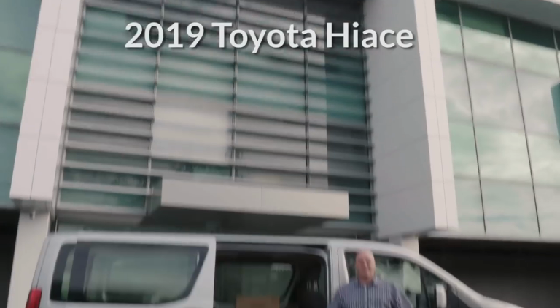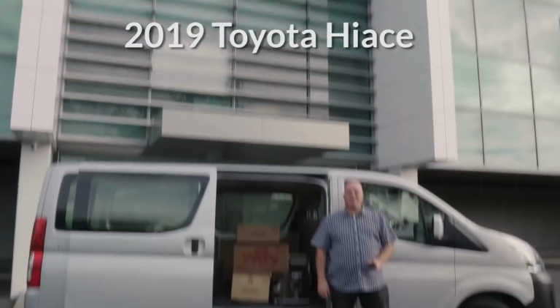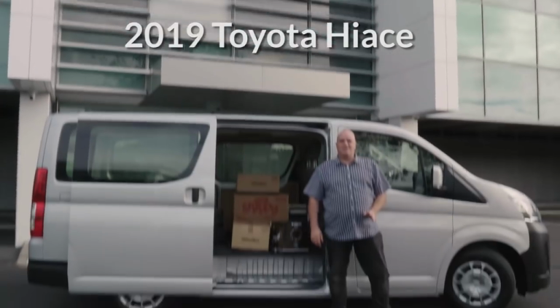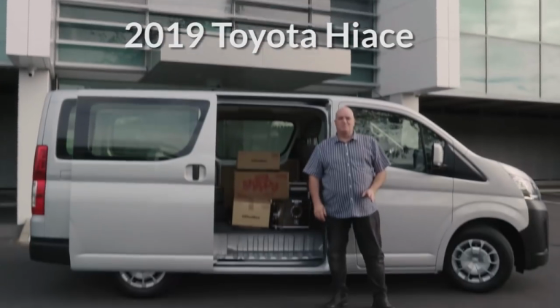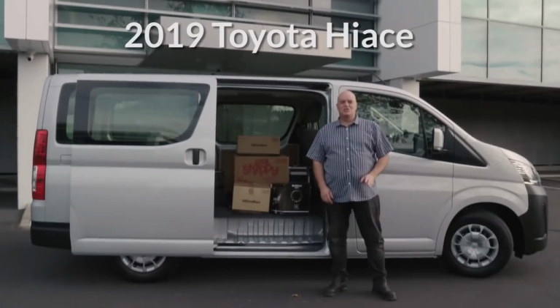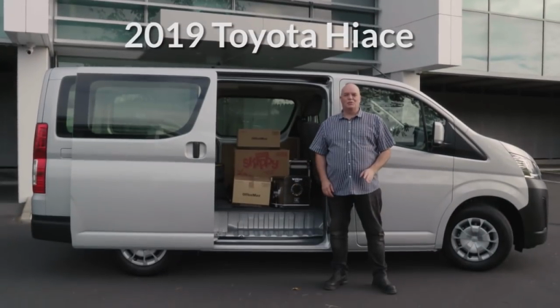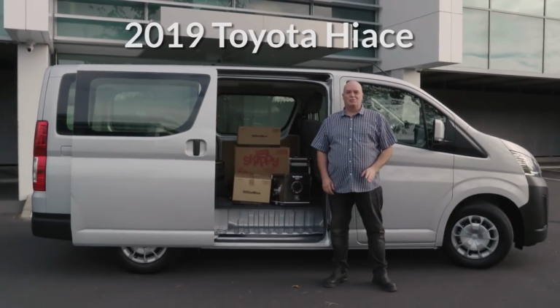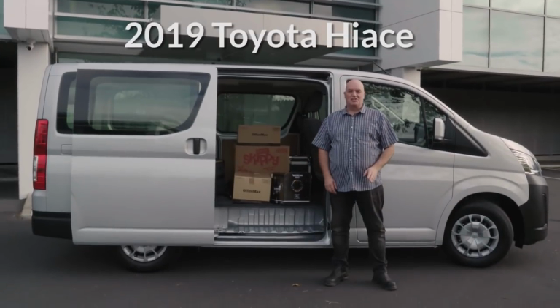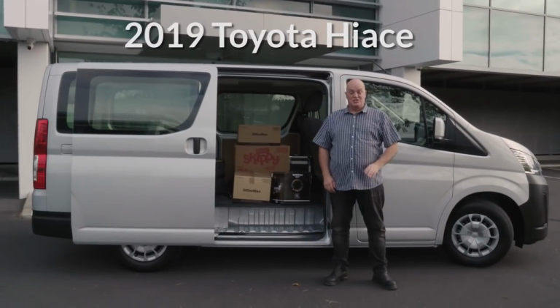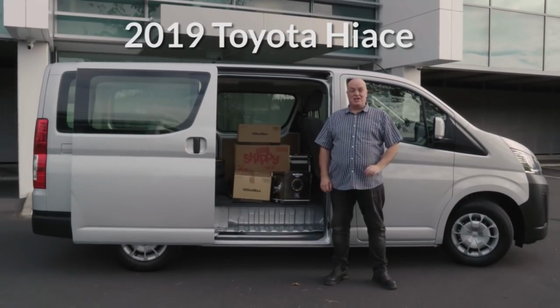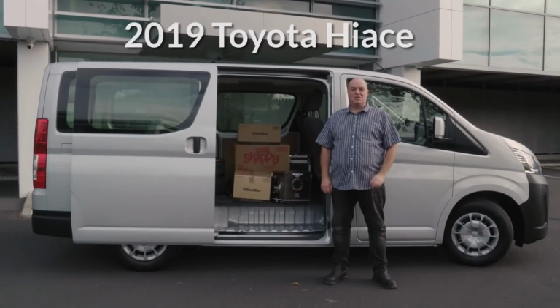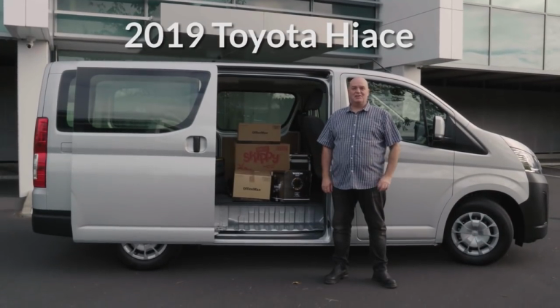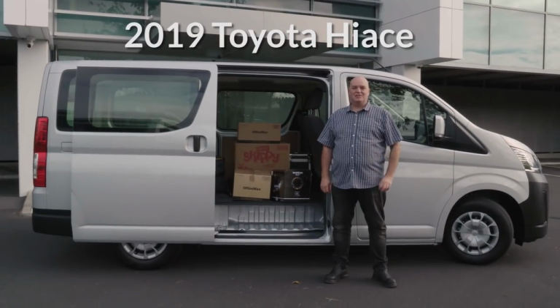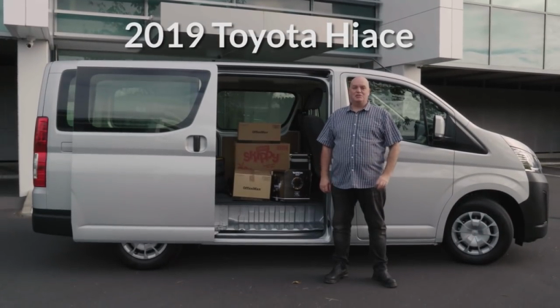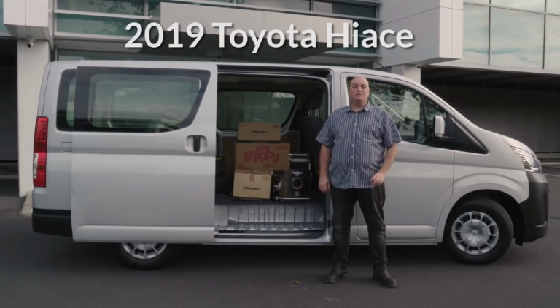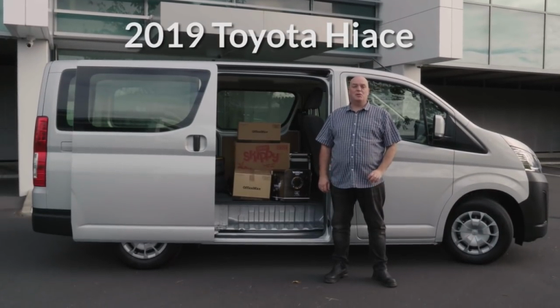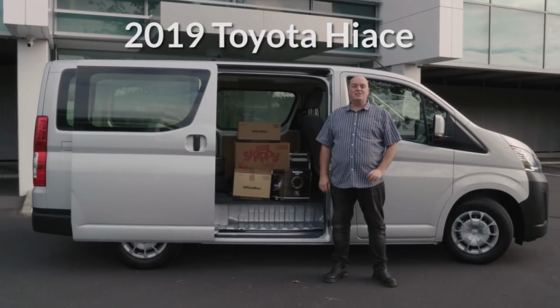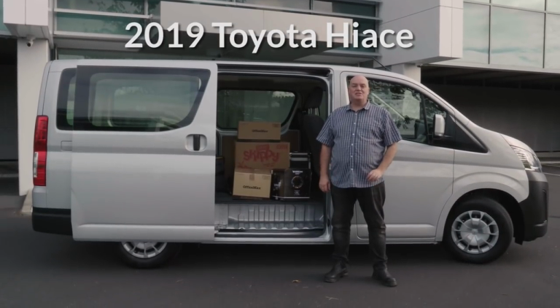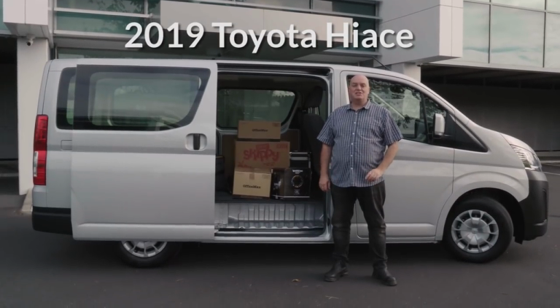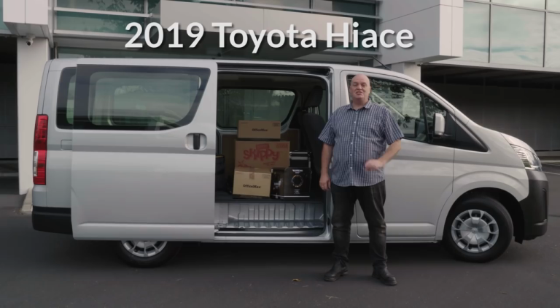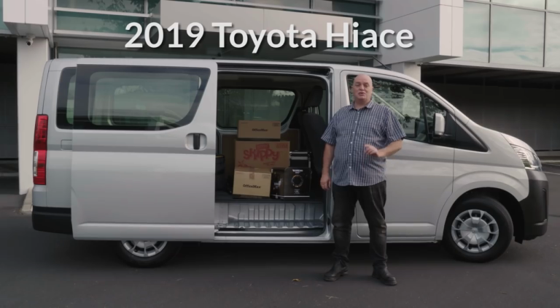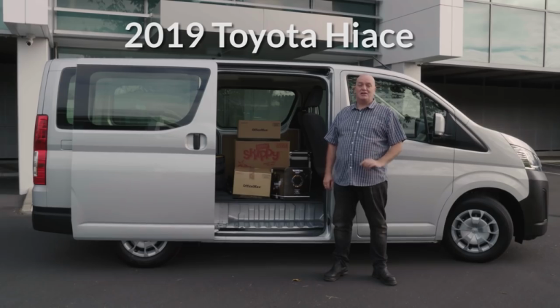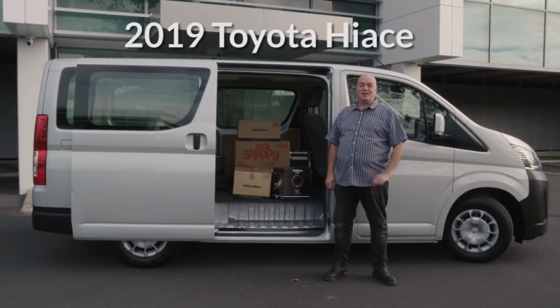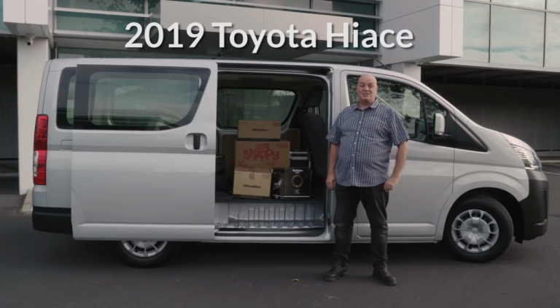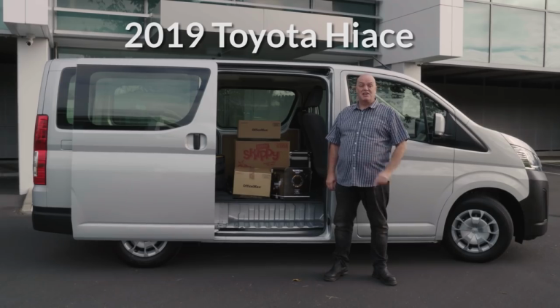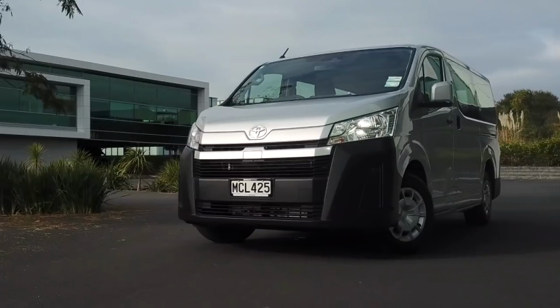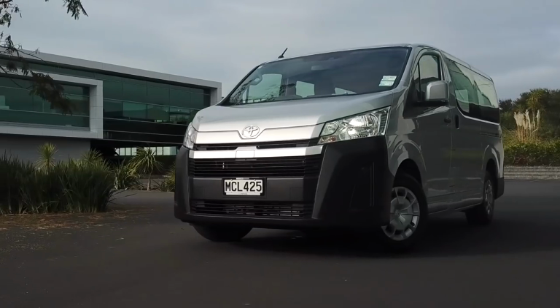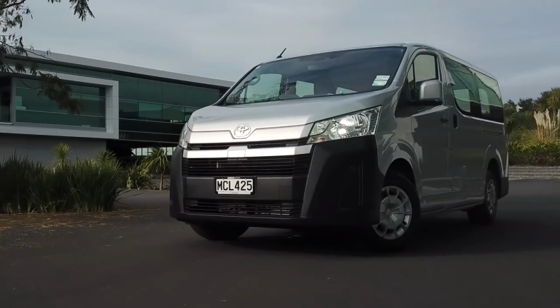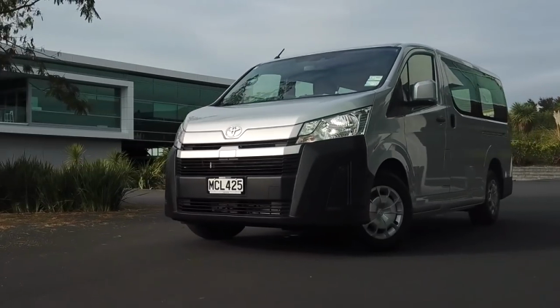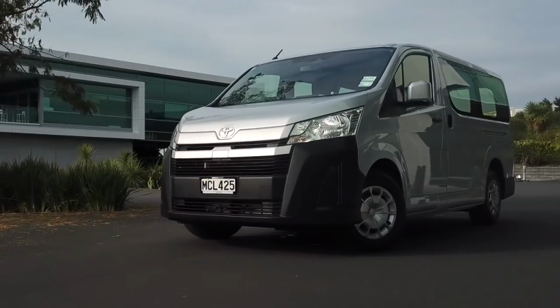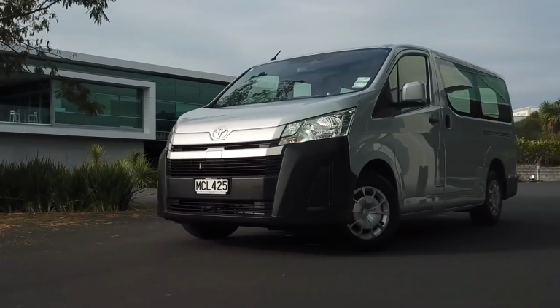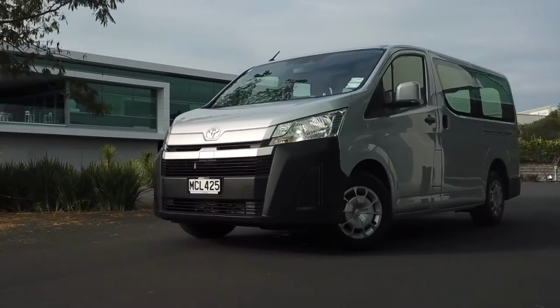Hi there, Sean Wilmot. Today we're looking at the new for 2019 Toyota Hi-Ace, the van that carries it all.